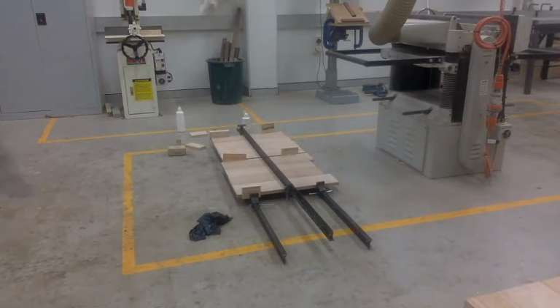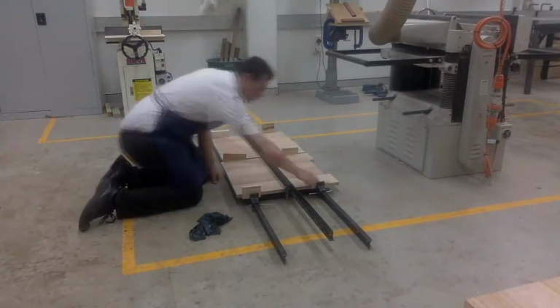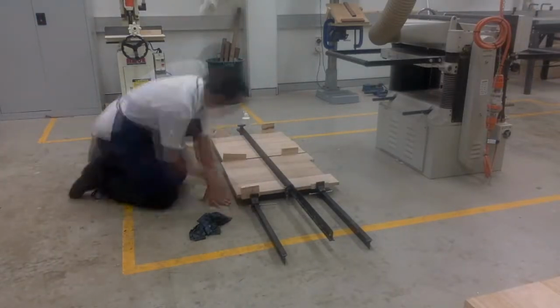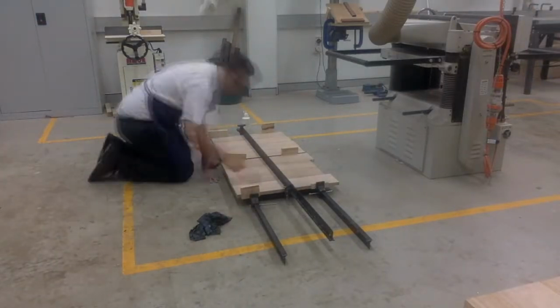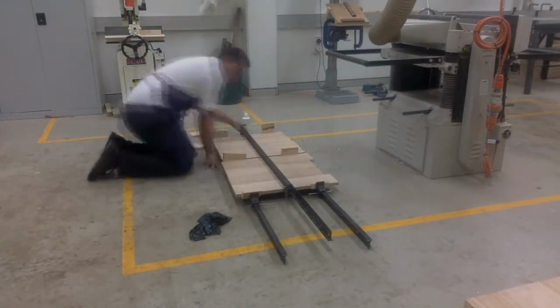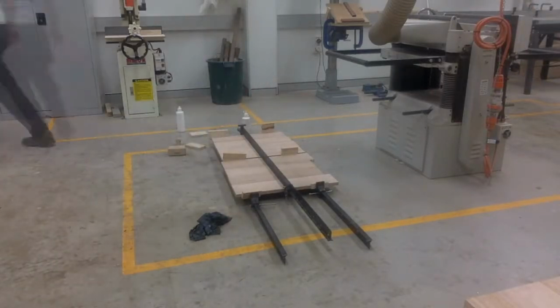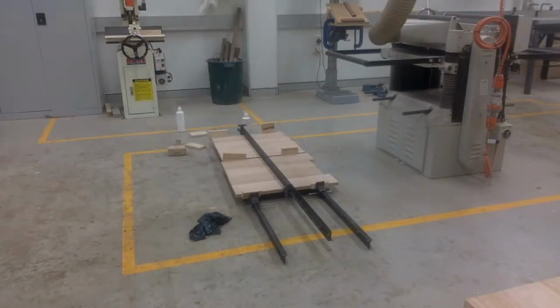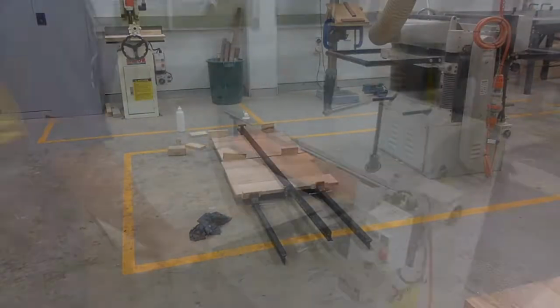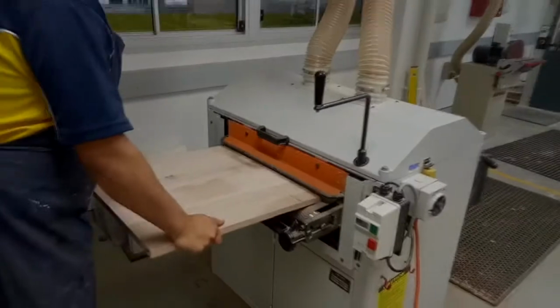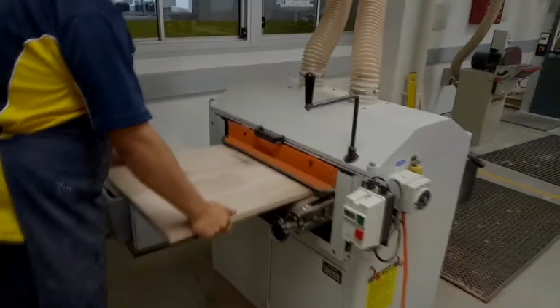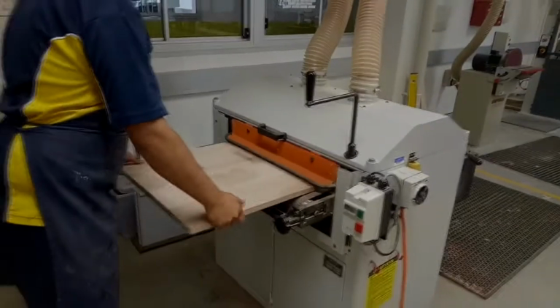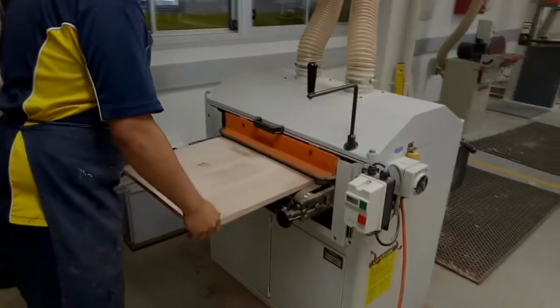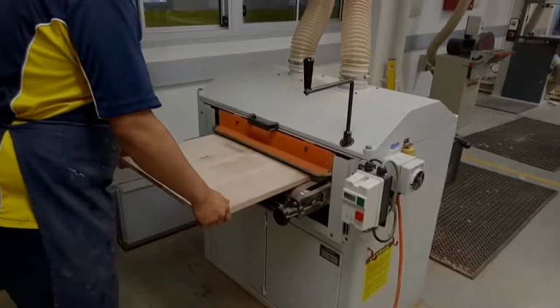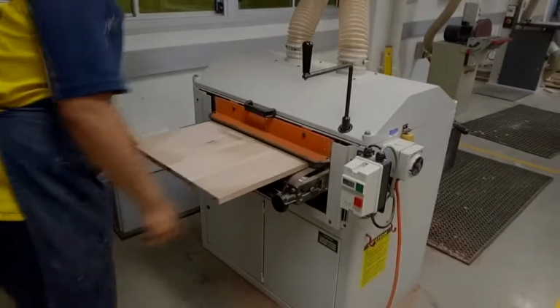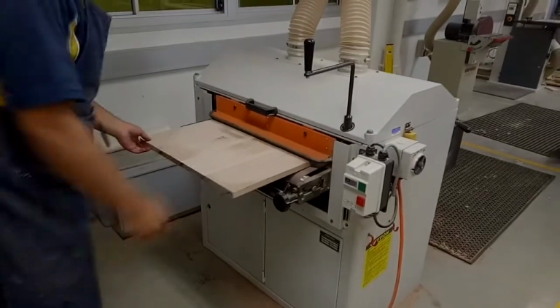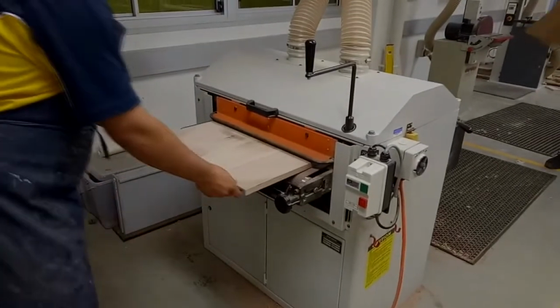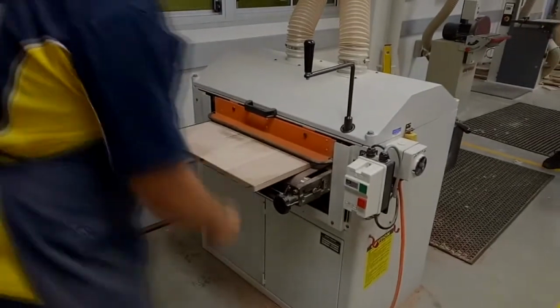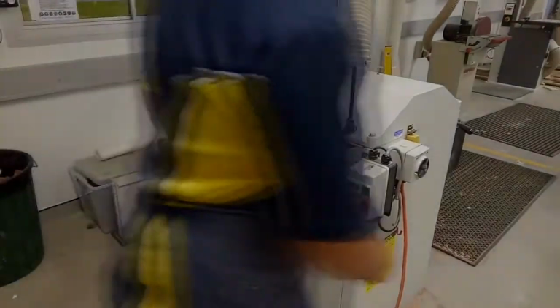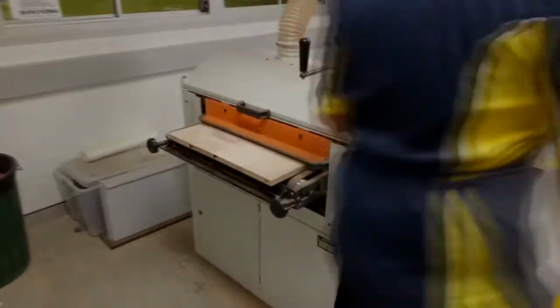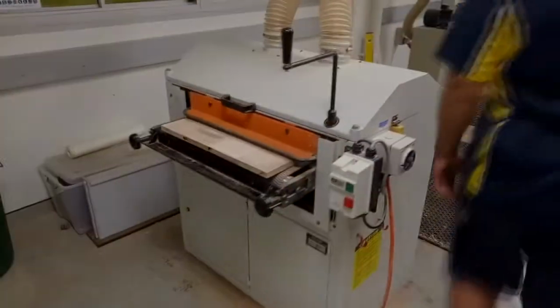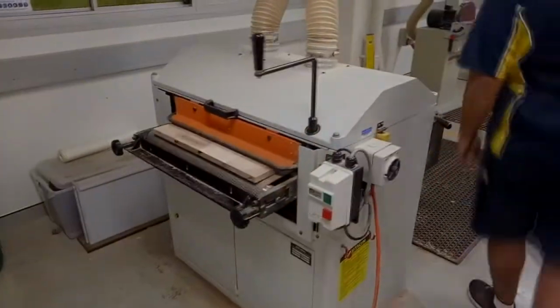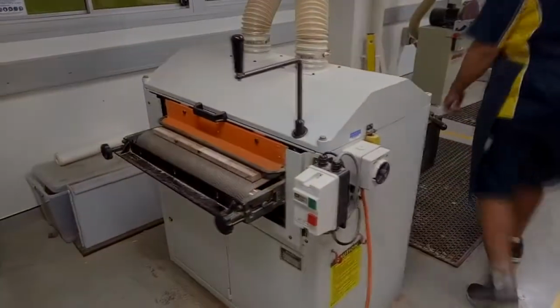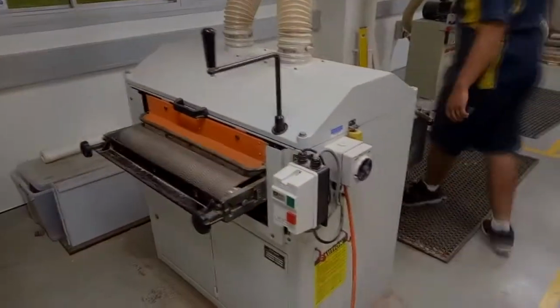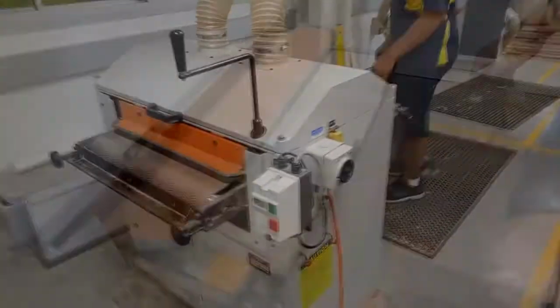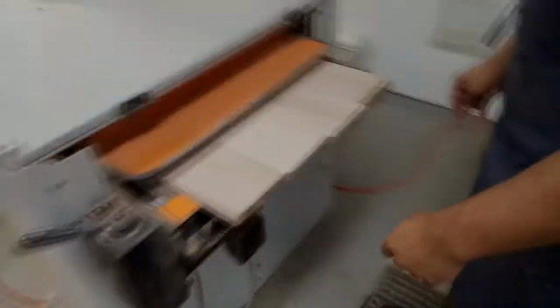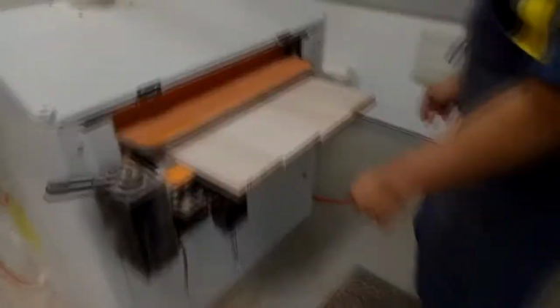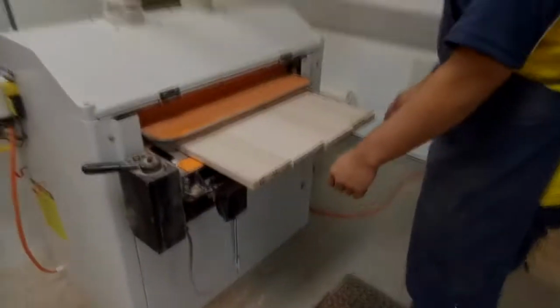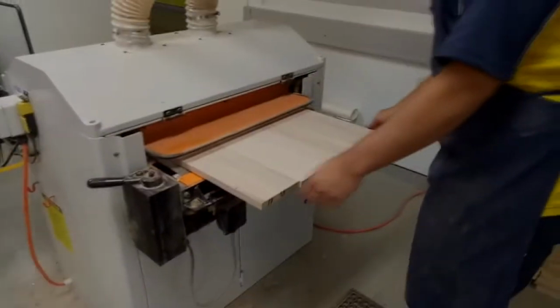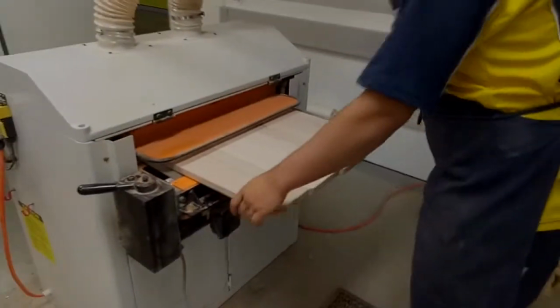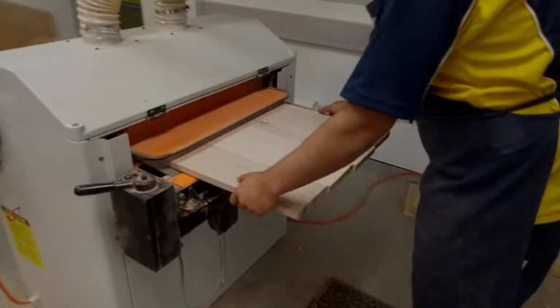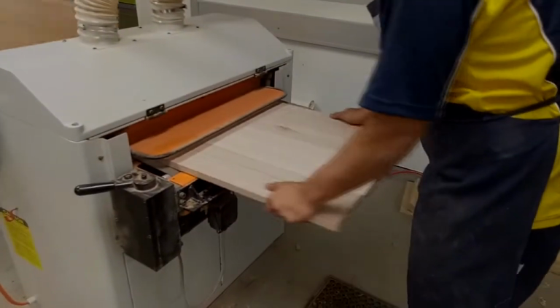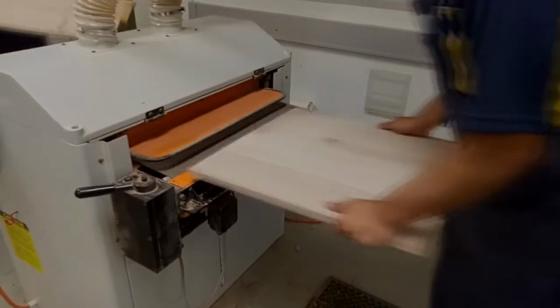Once the shelves were glued, they were put through the wide belt sander. By doing so, we created a flat and smooth surface for the shelves.